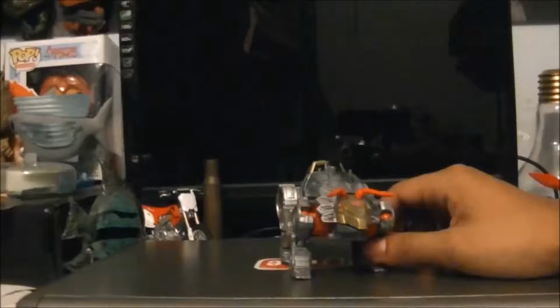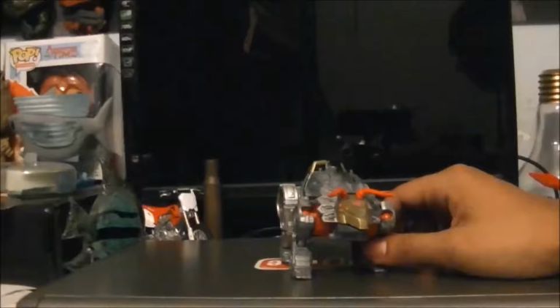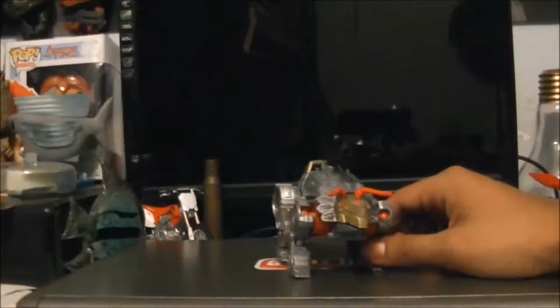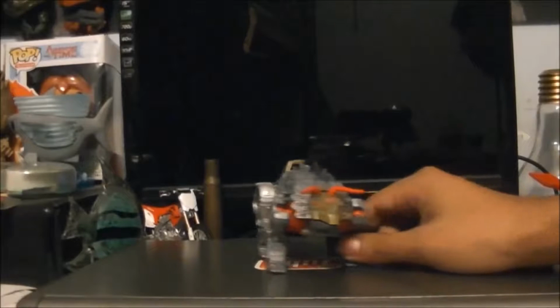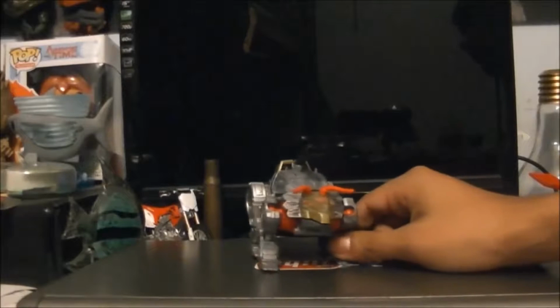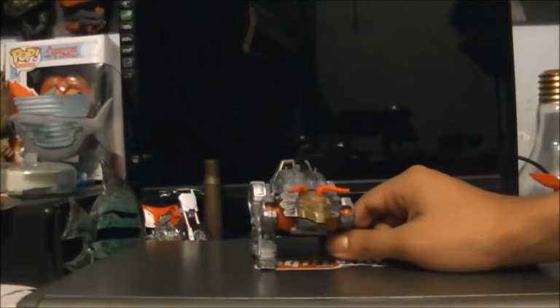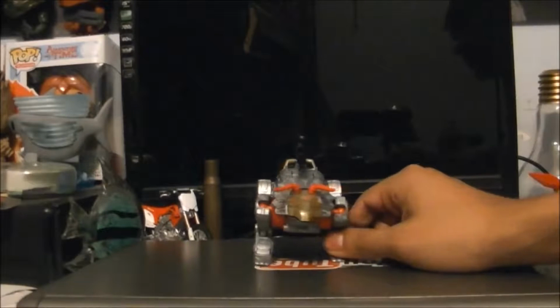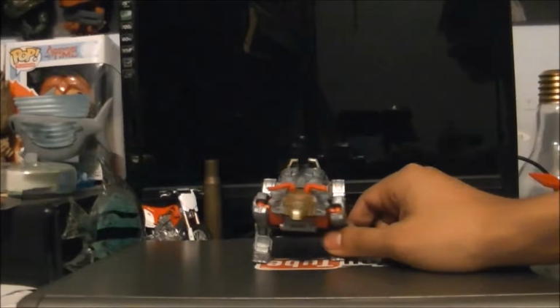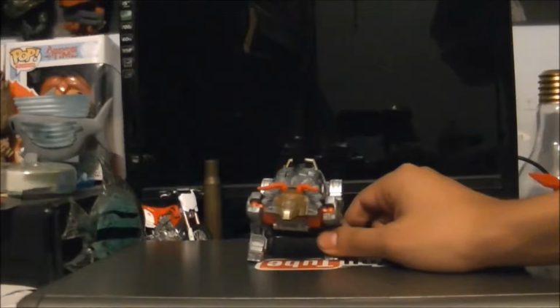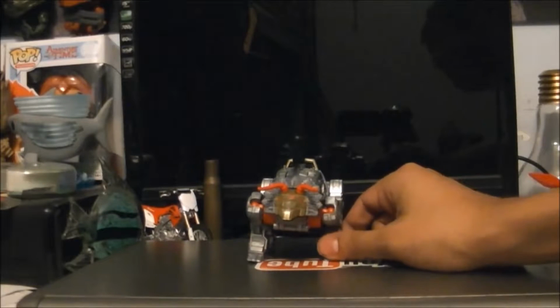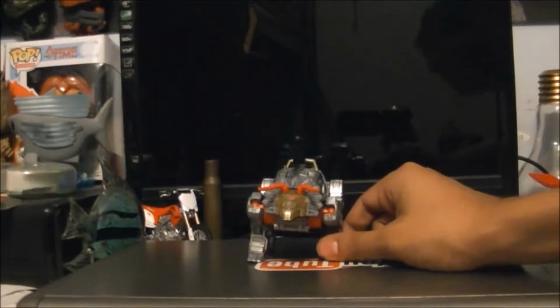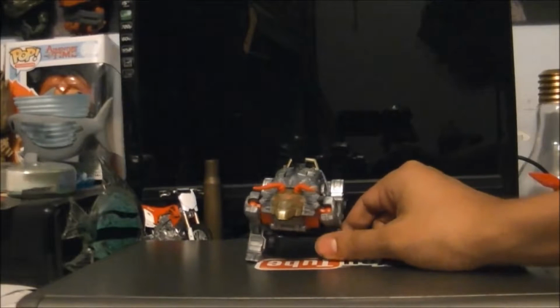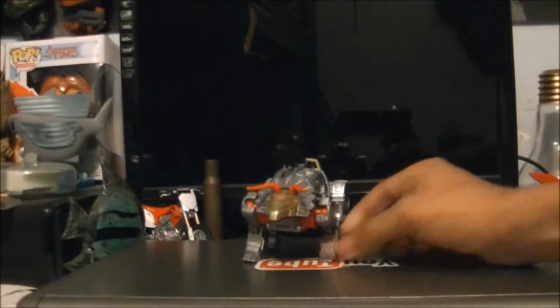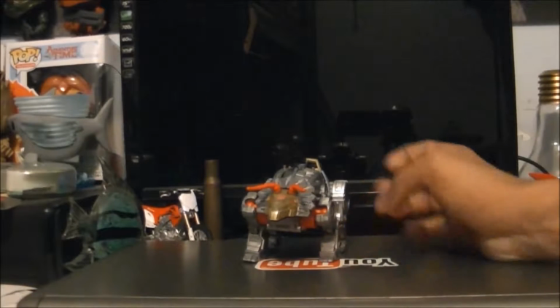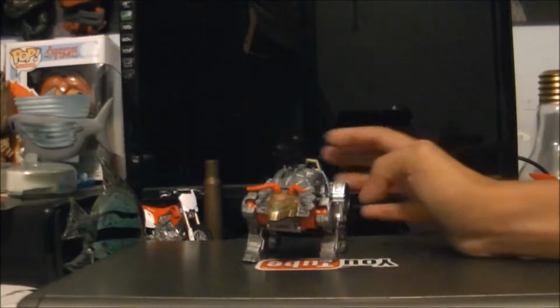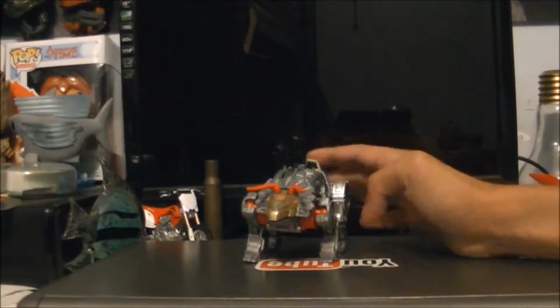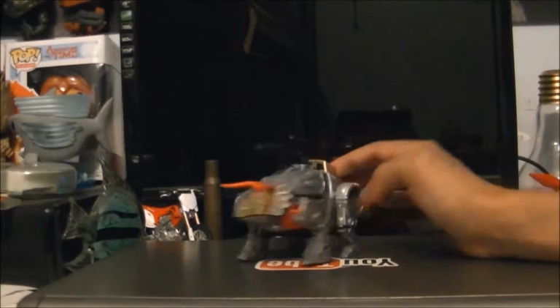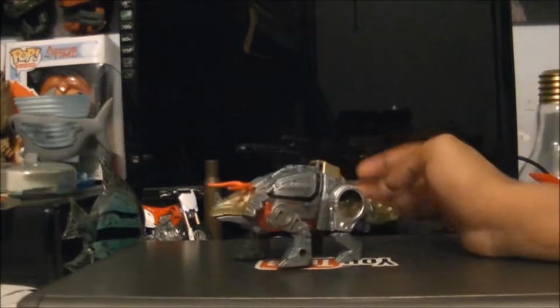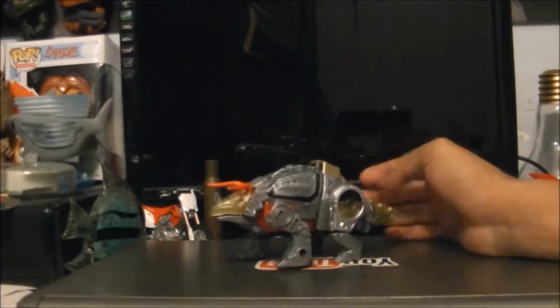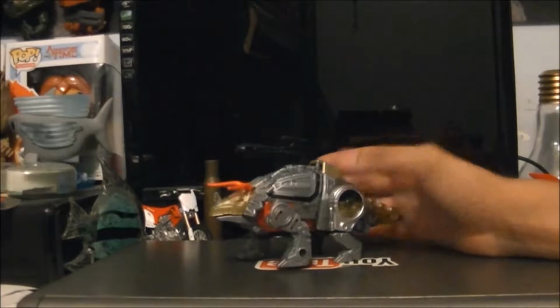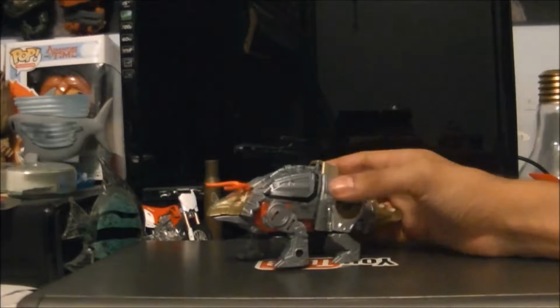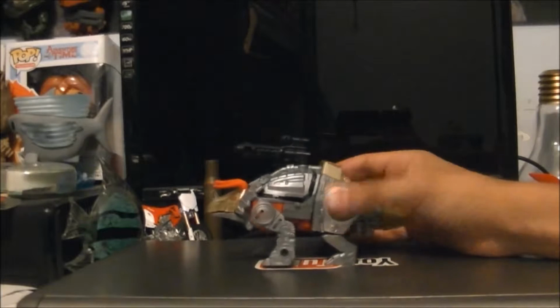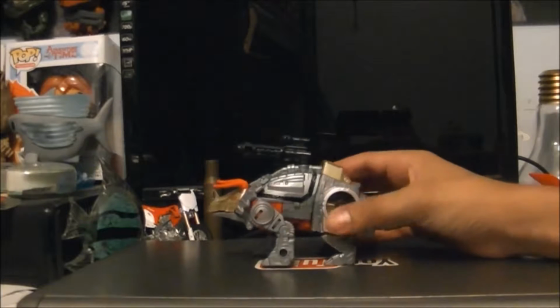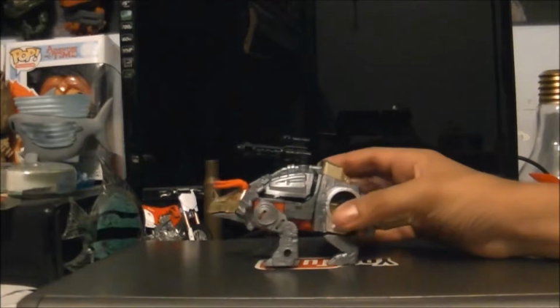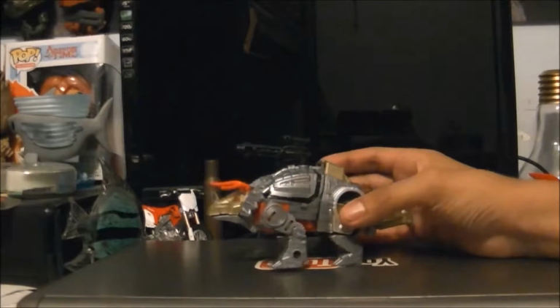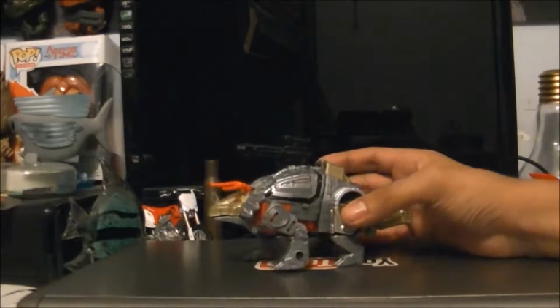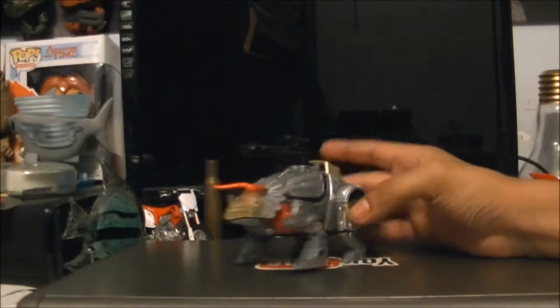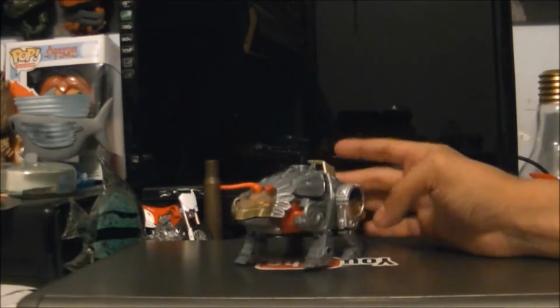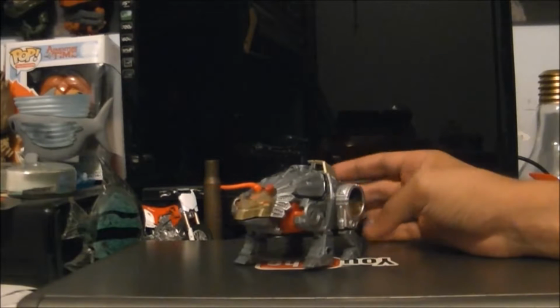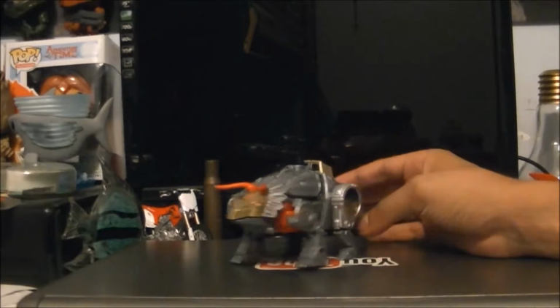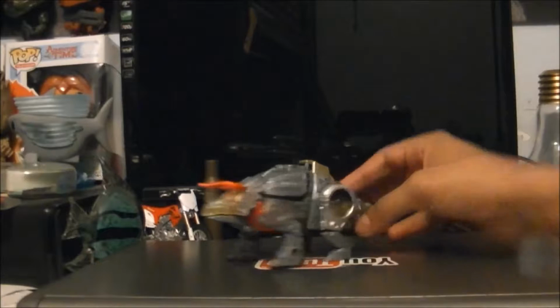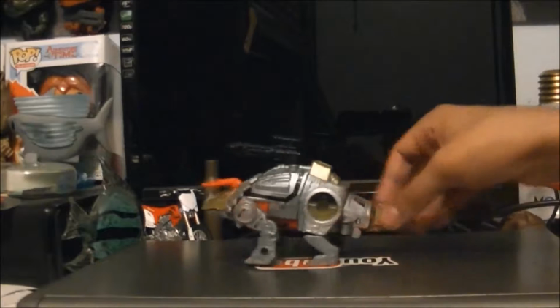Hello everybody, this is me, ManBat201, and today we're reviewing Power of the Prime Slag.